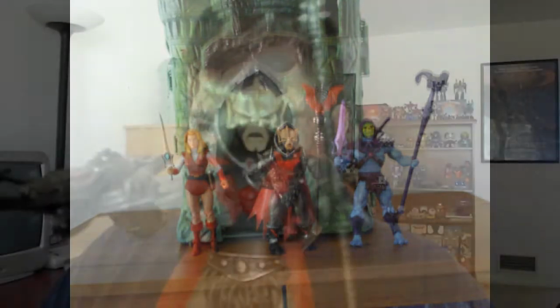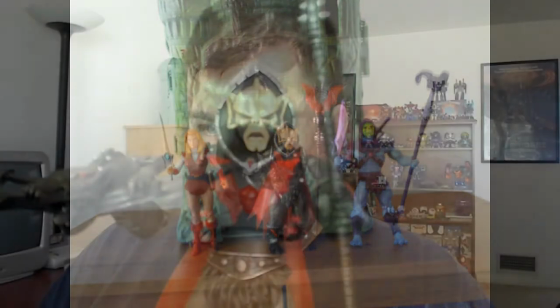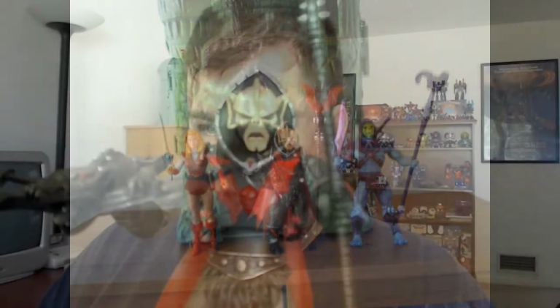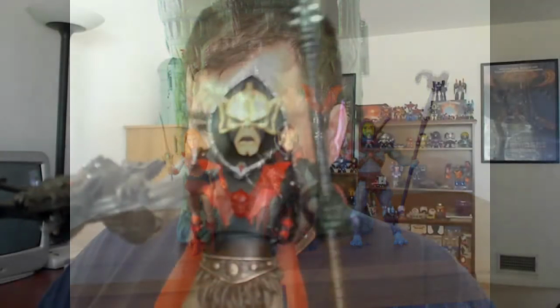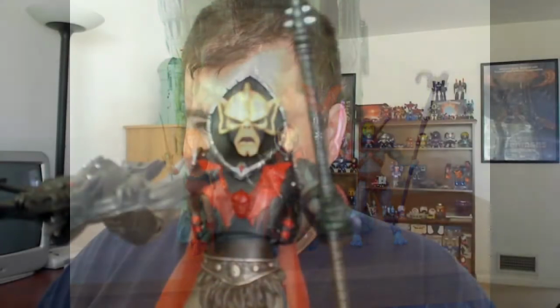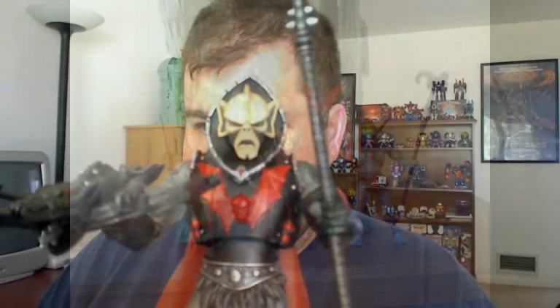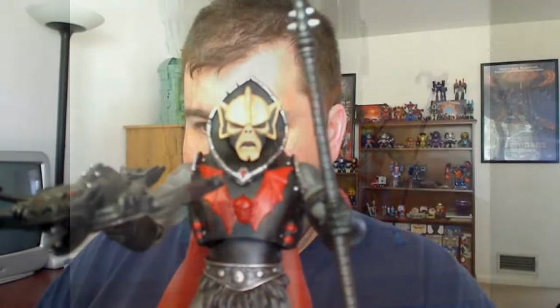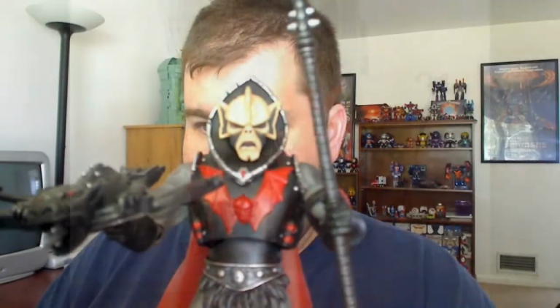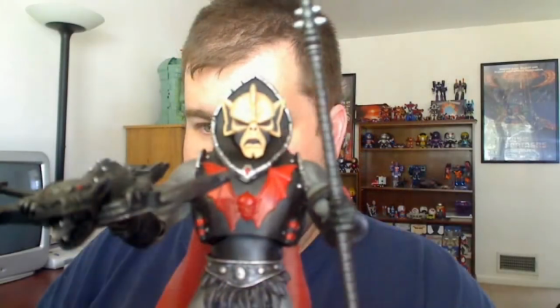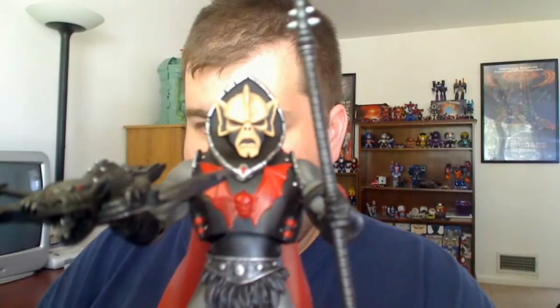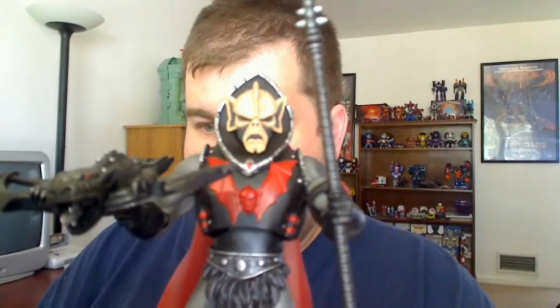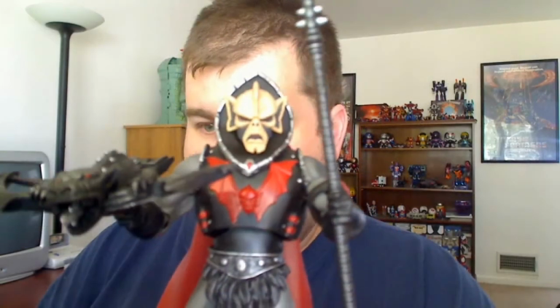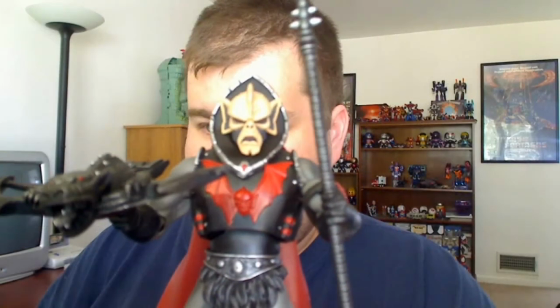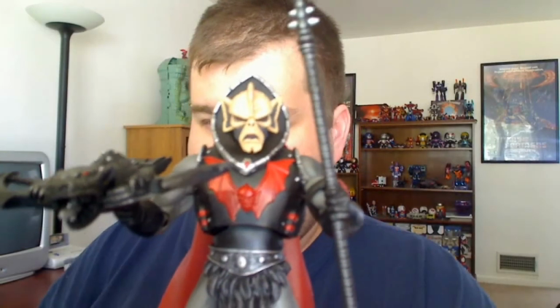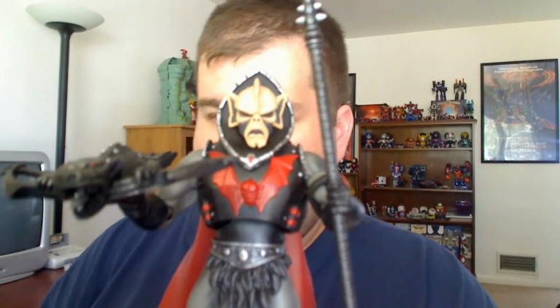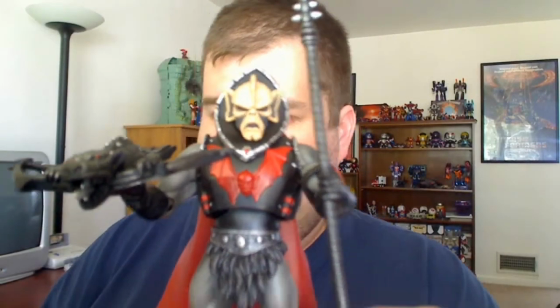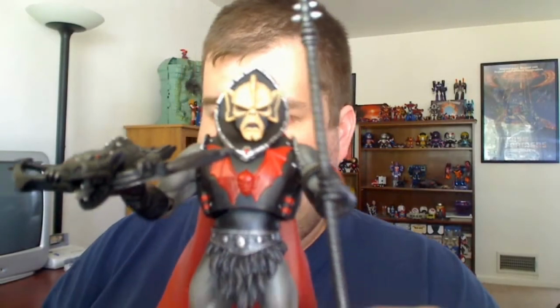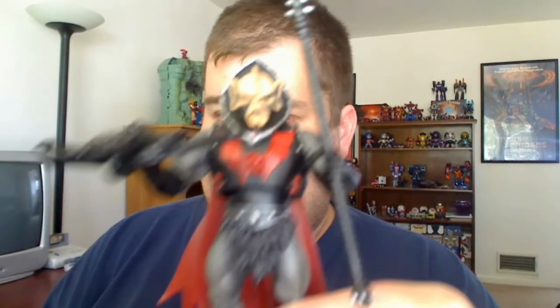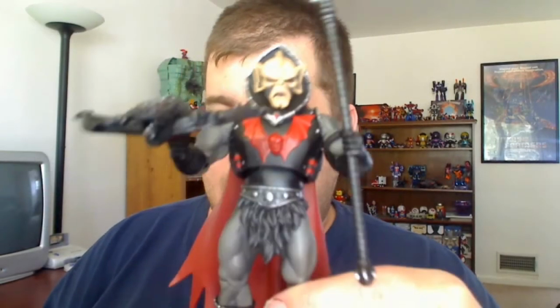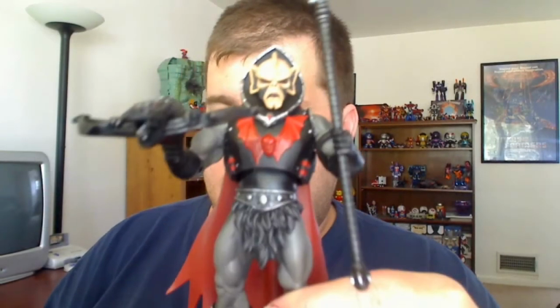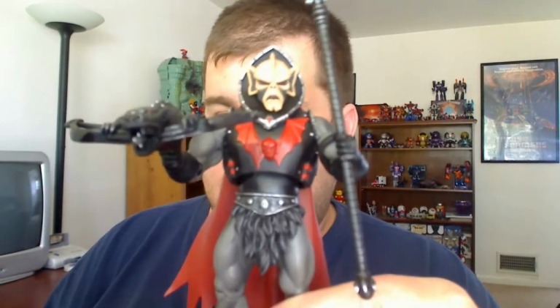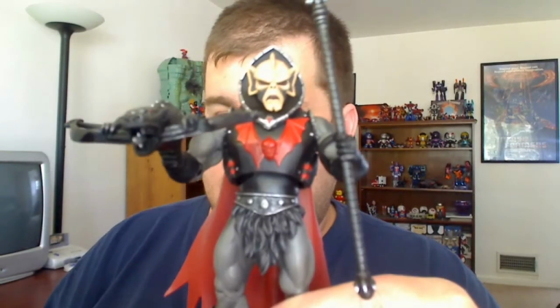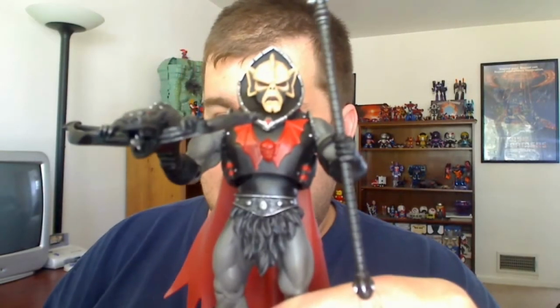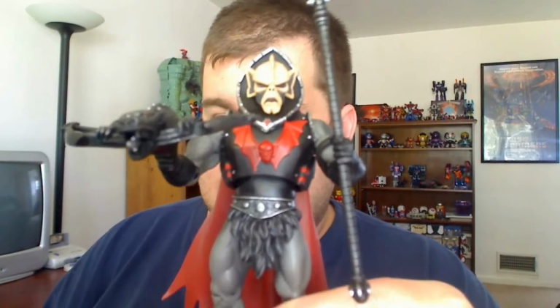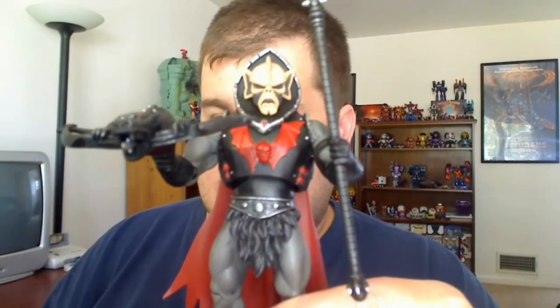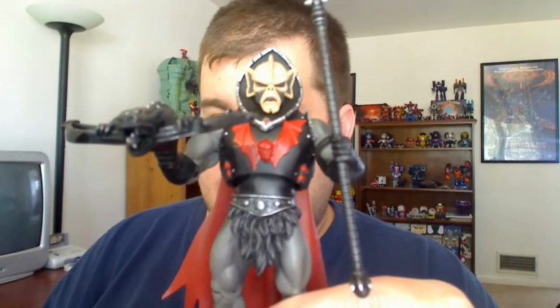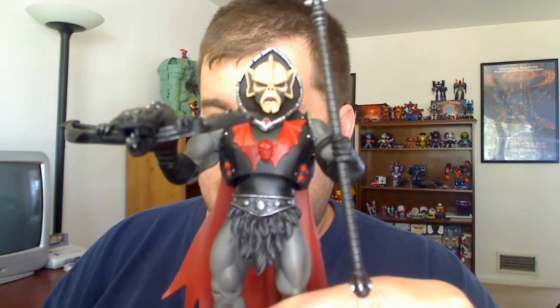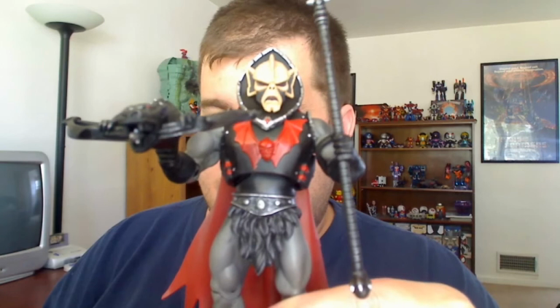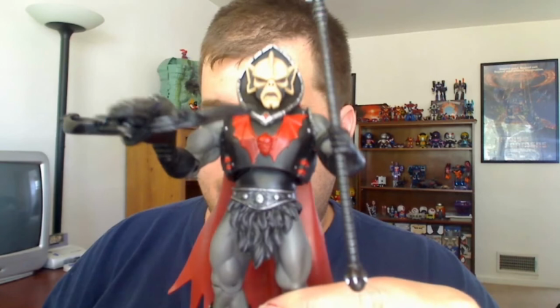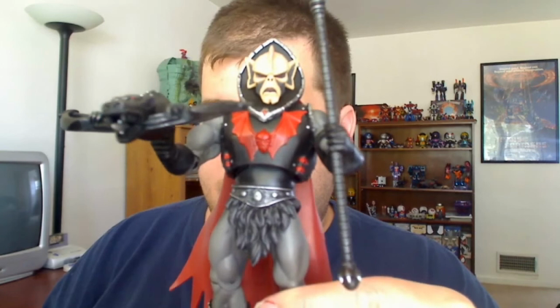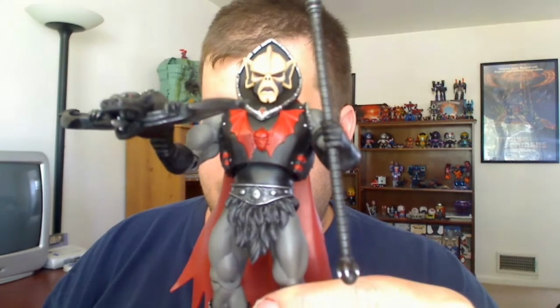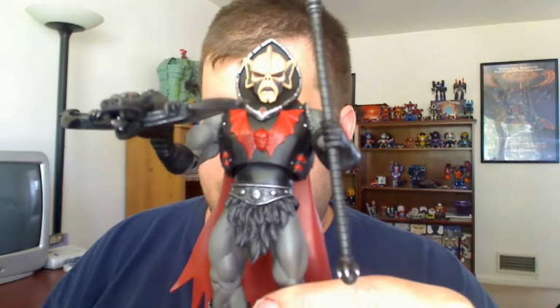Hey guys, here is Hordak and I really like this guy. Very, very cool.